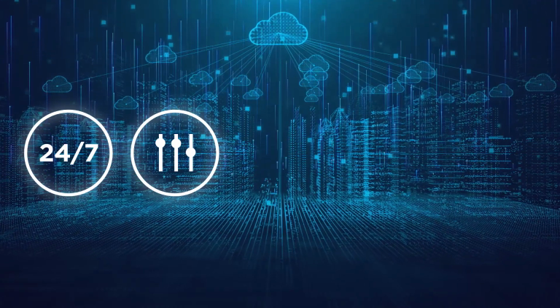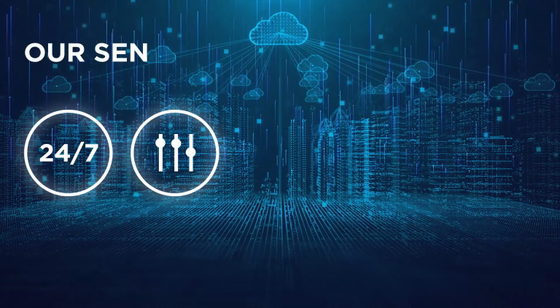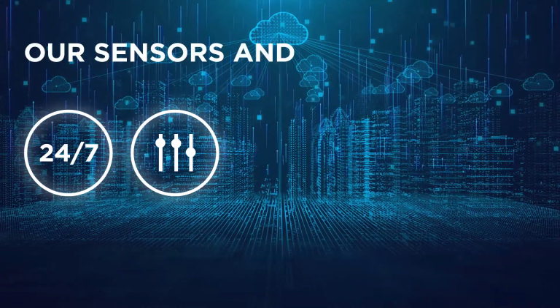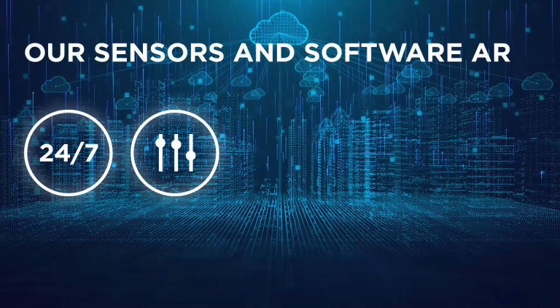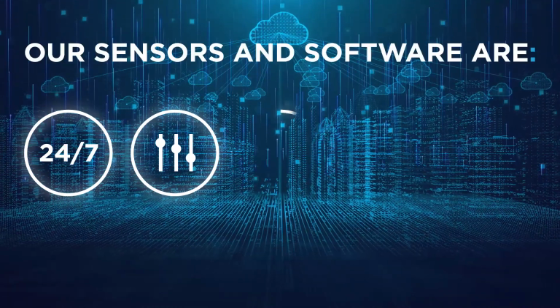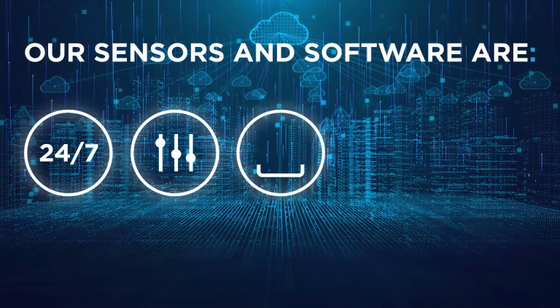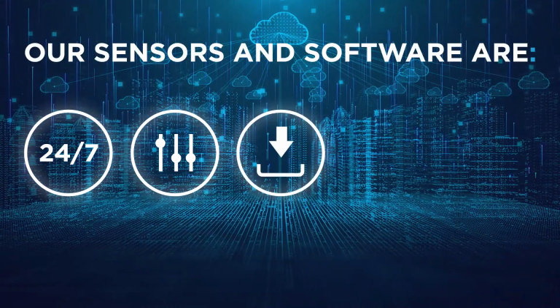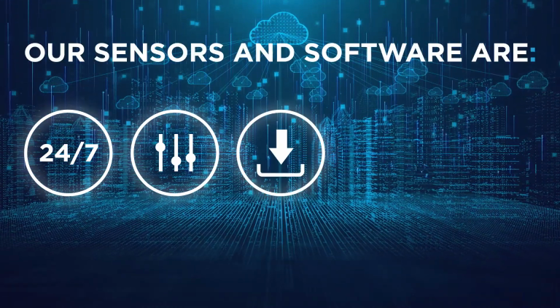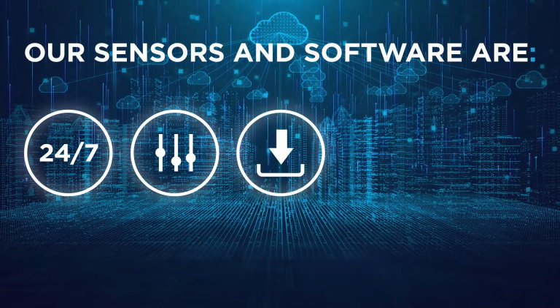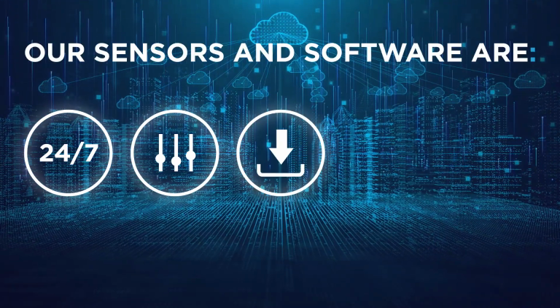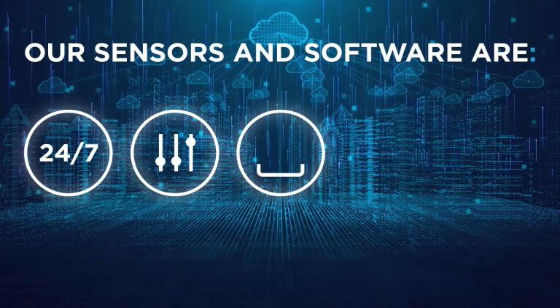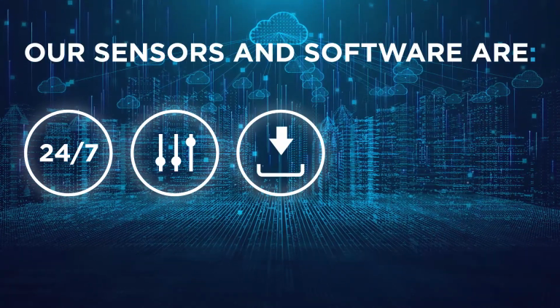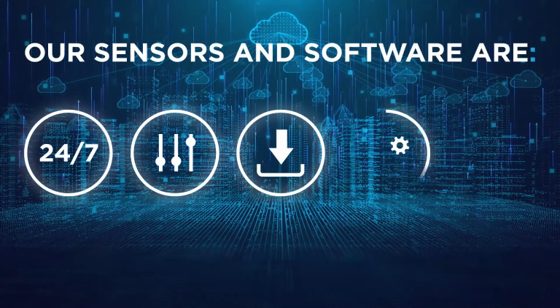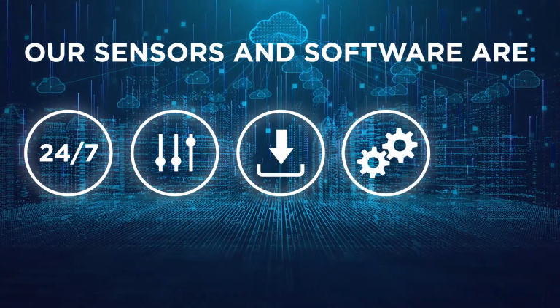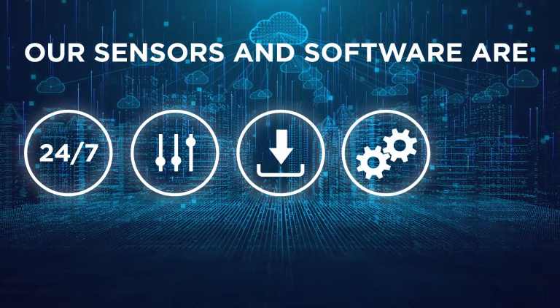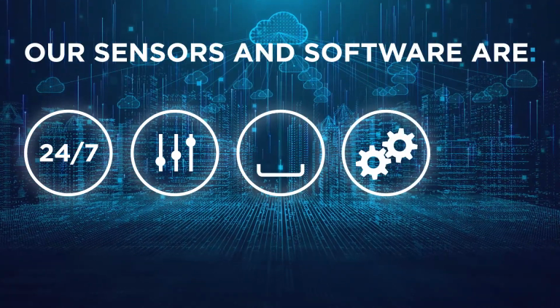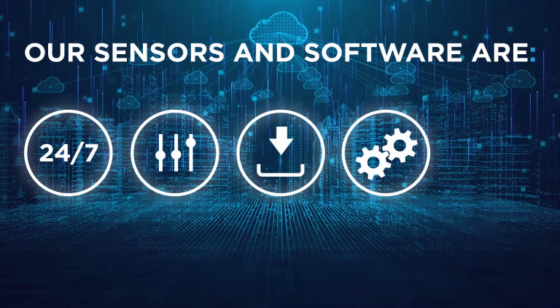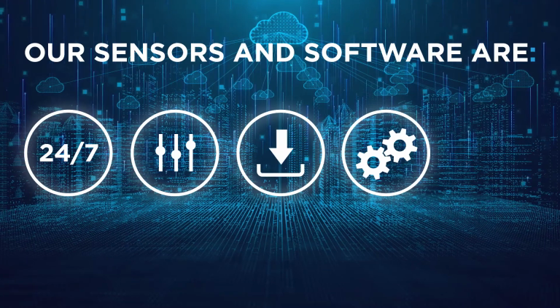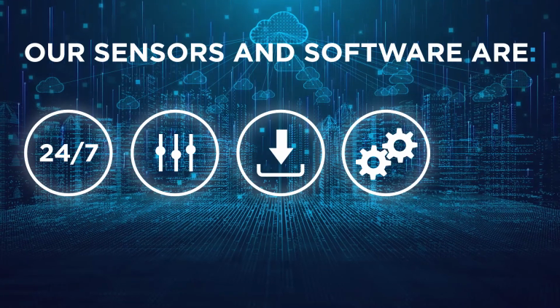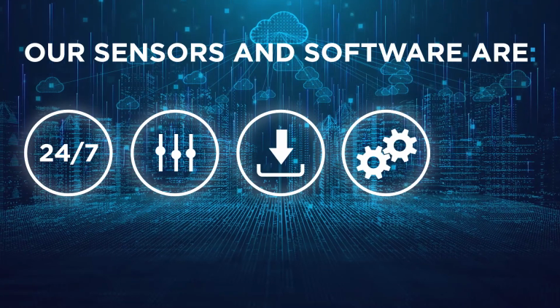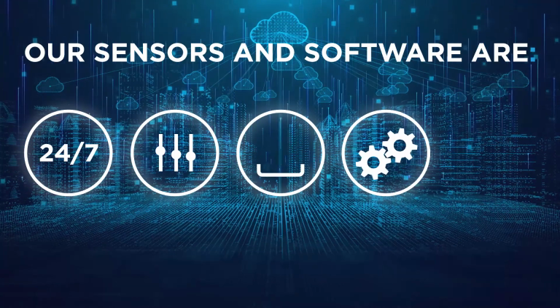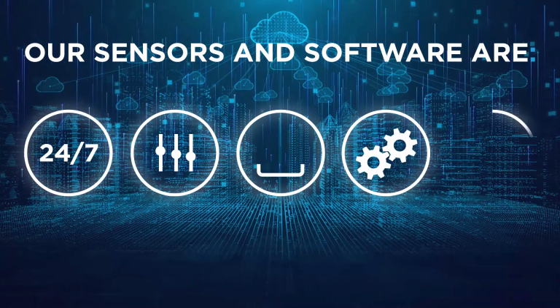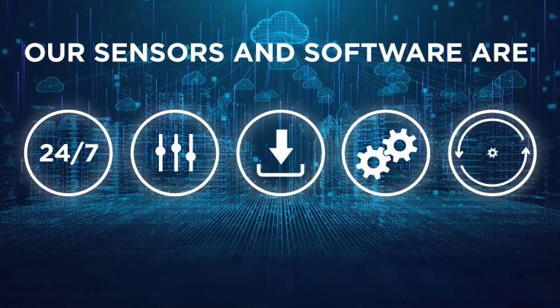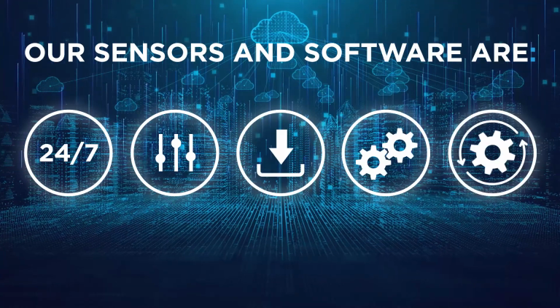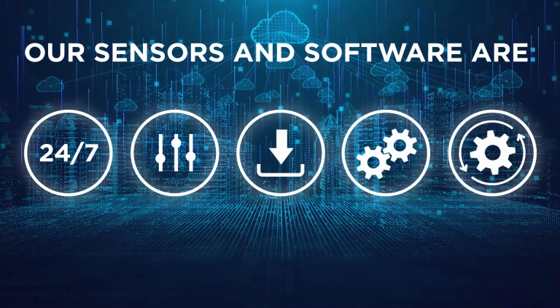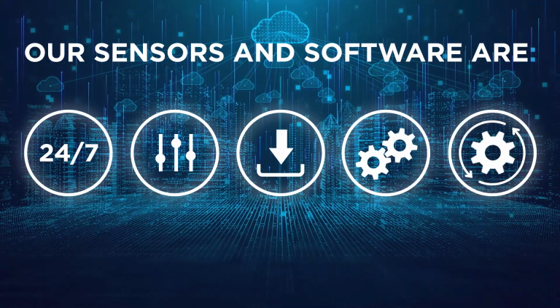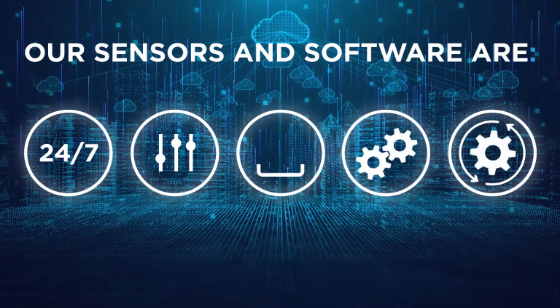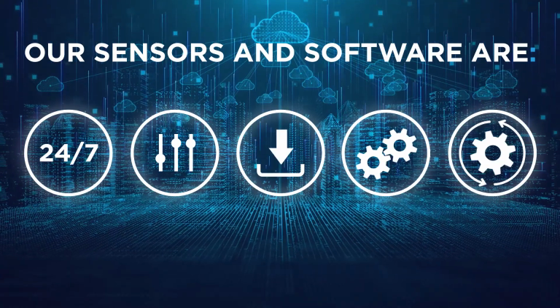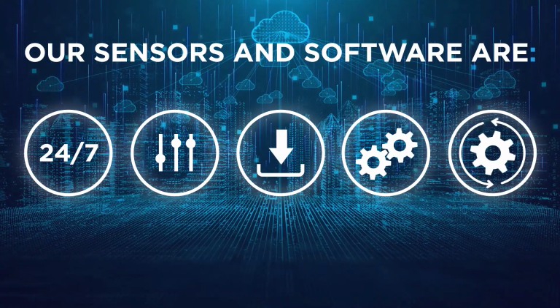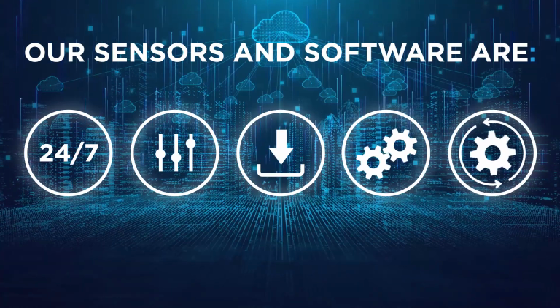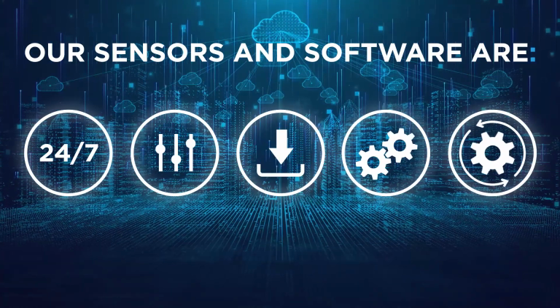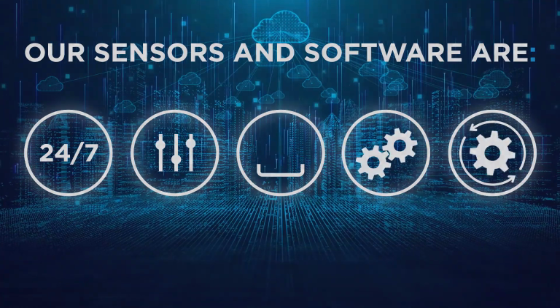Our sensors and software are easy to install, are designed to be retrofitted and will not disrupt your day-to-day operations.